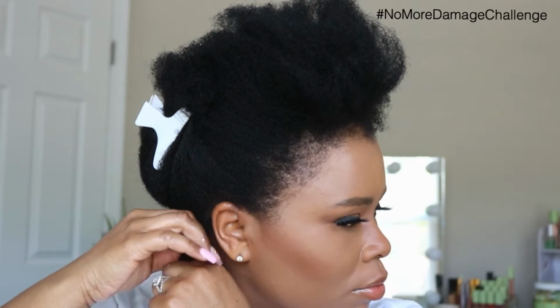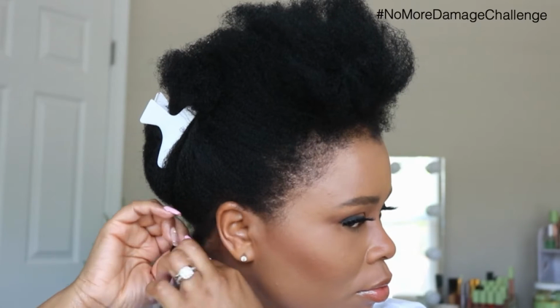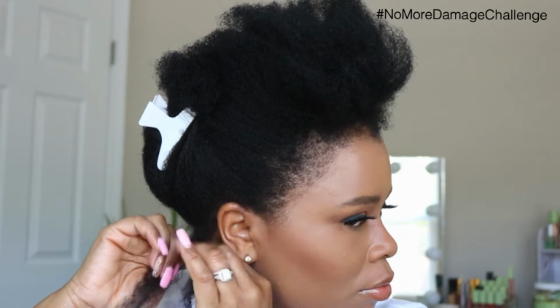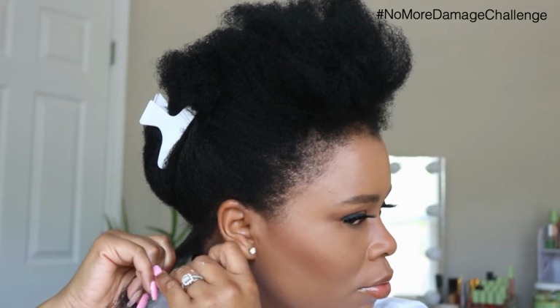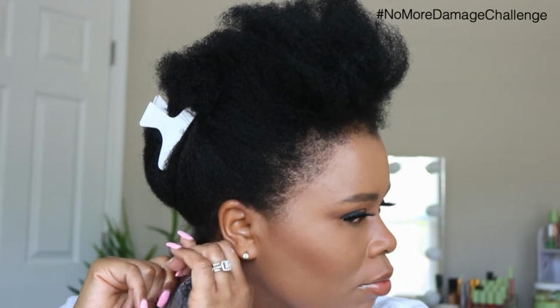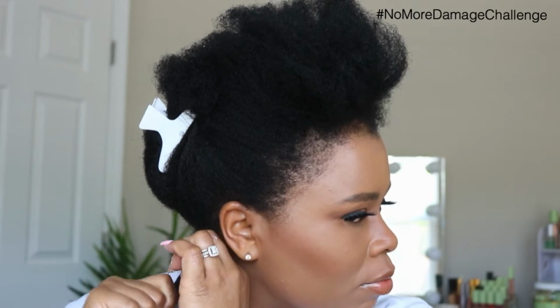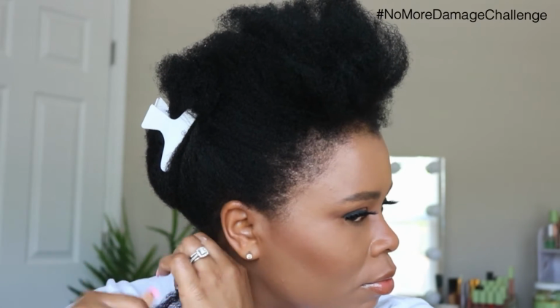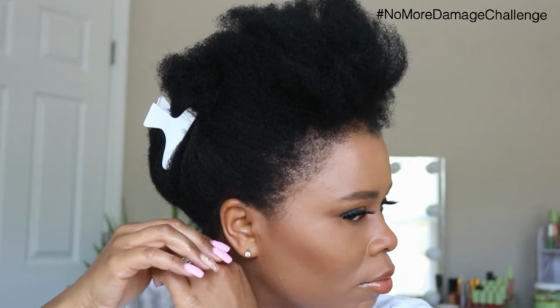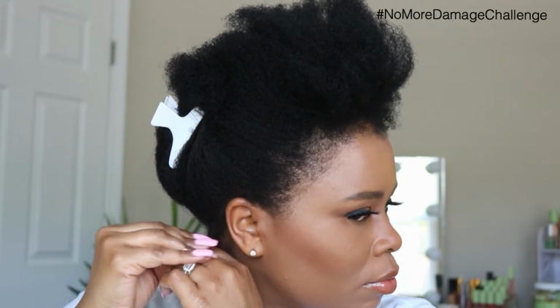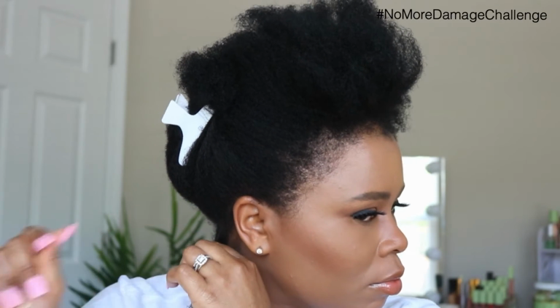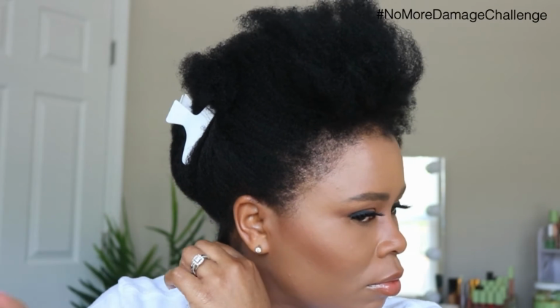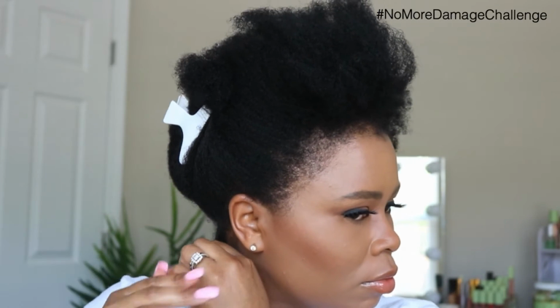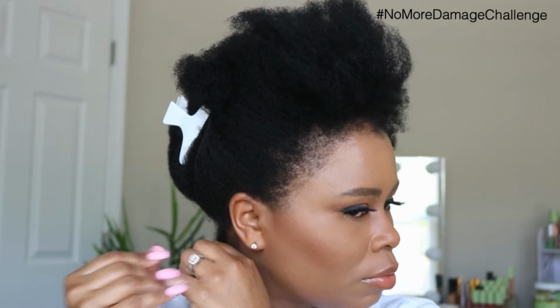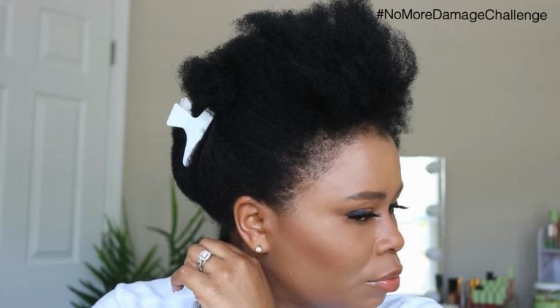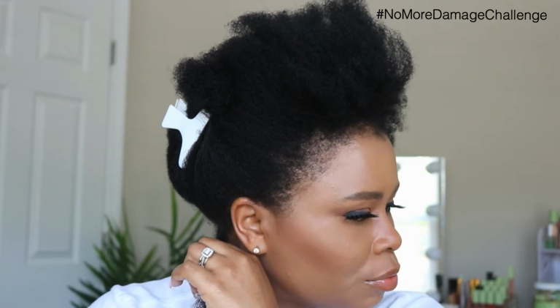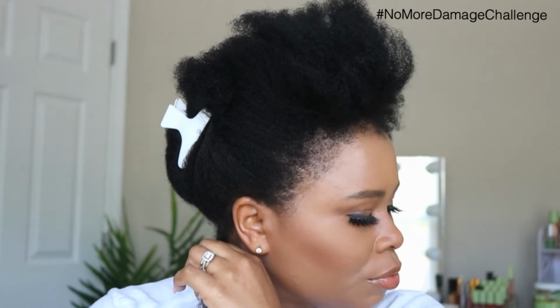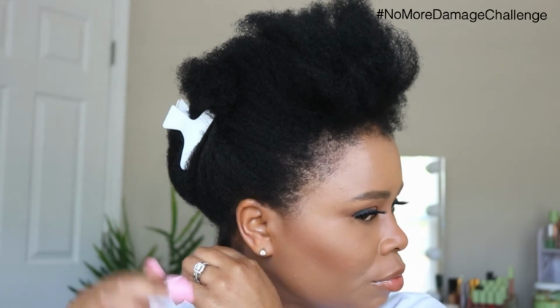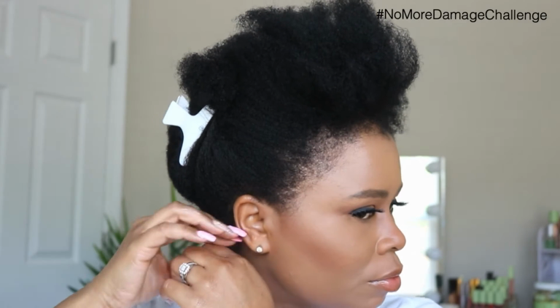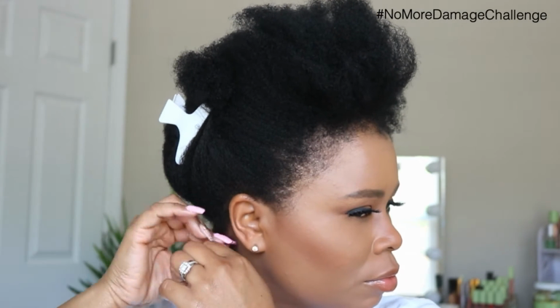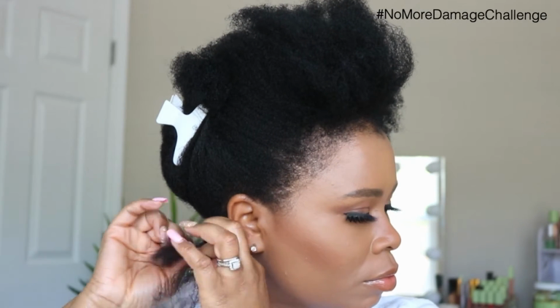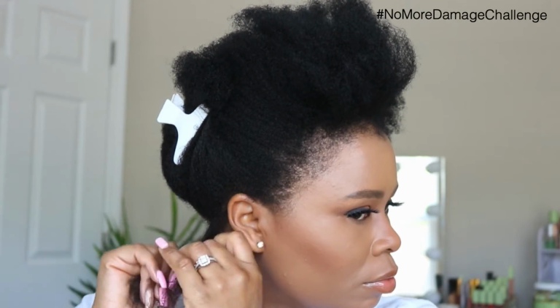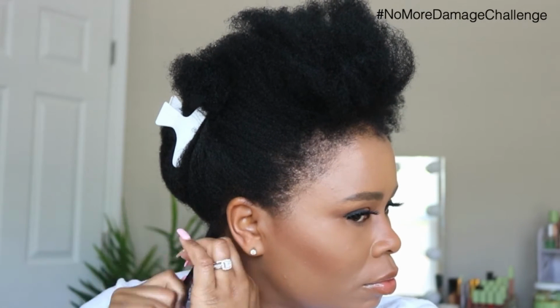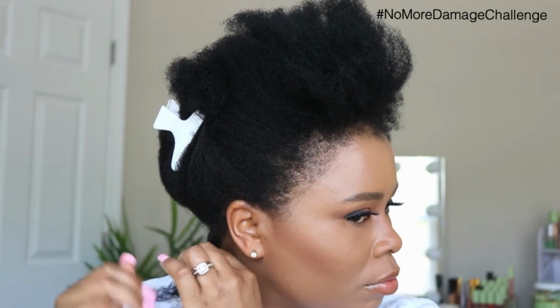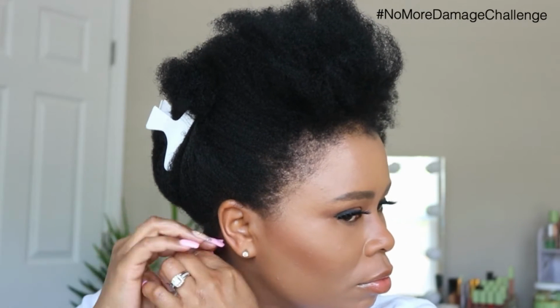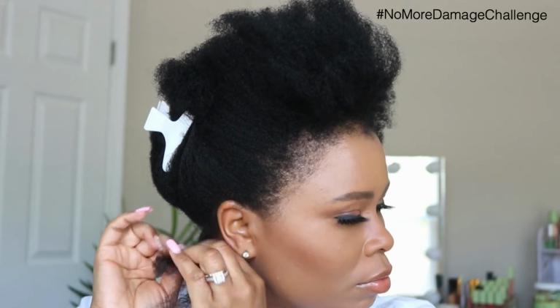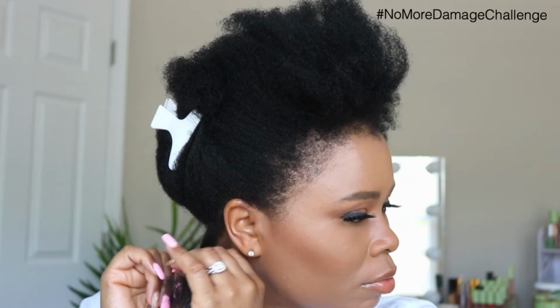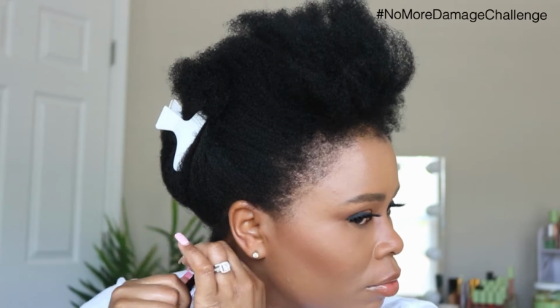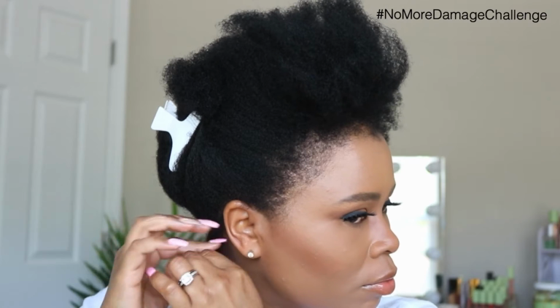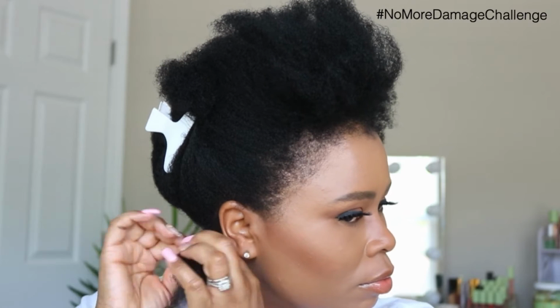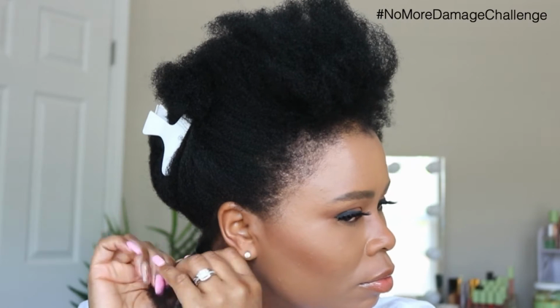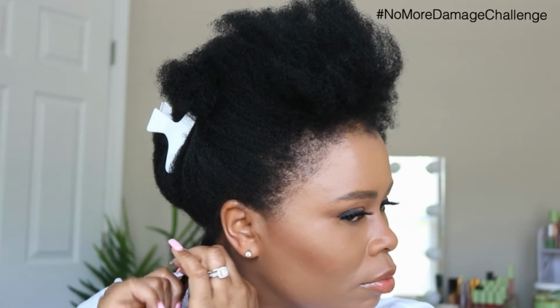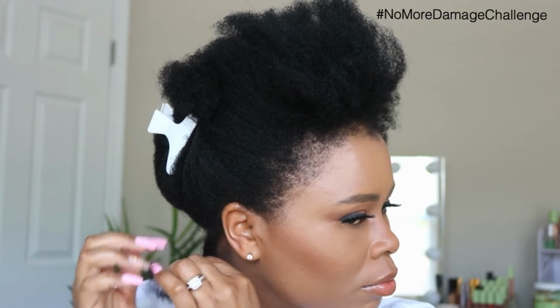To create this look, I'm just going to do some simple twists with some bantu knots on the end, and that will complete this look.